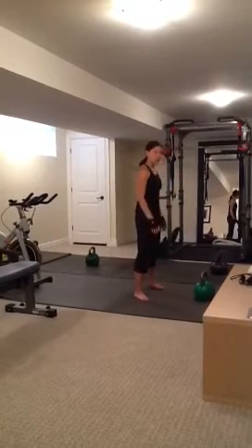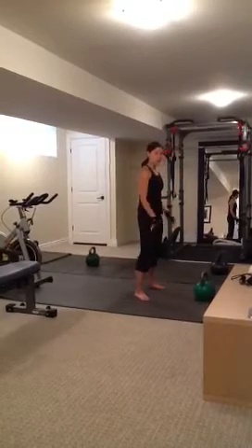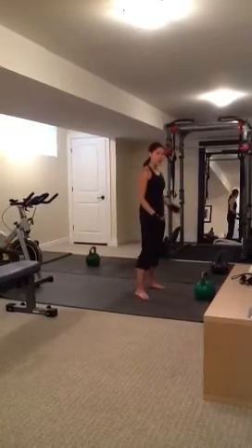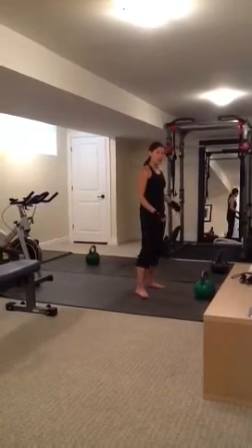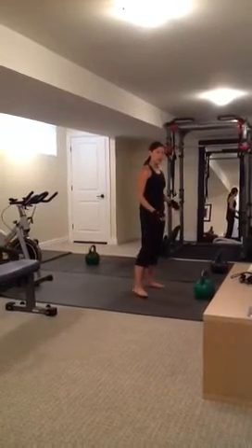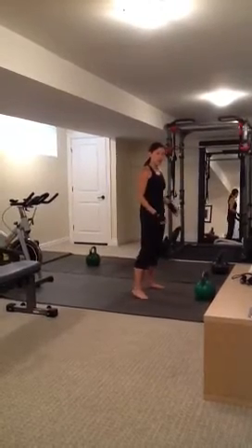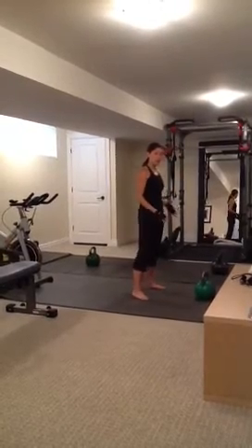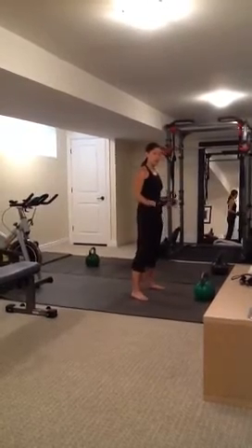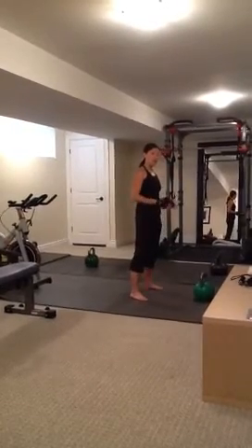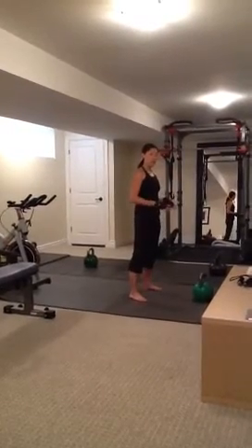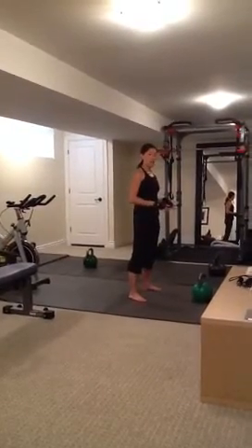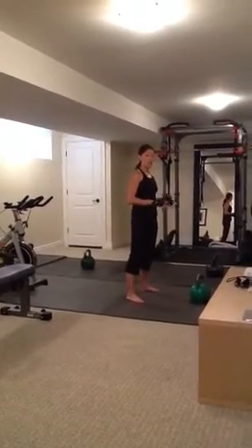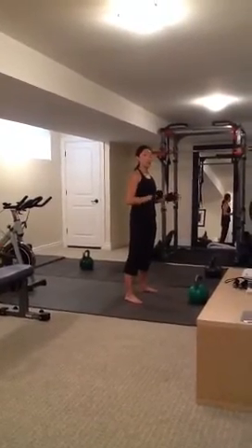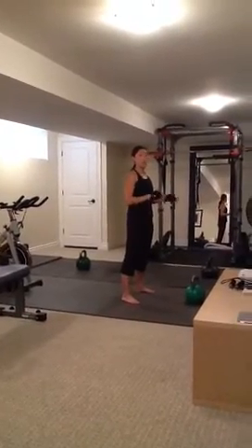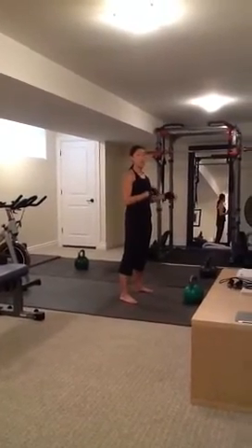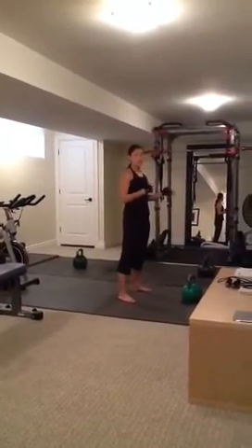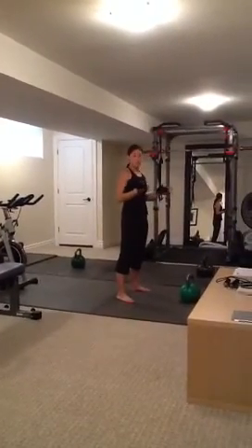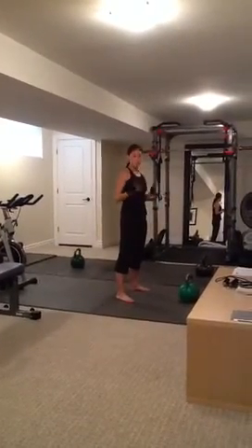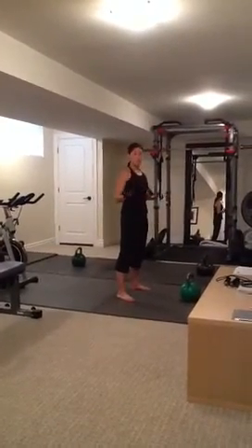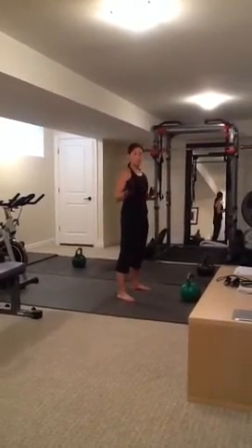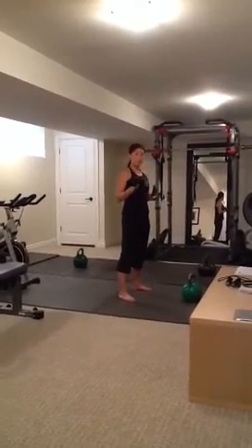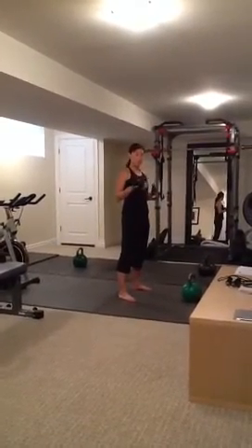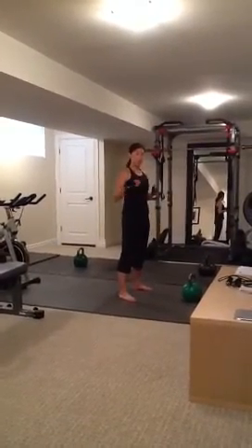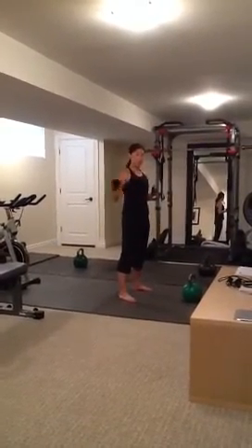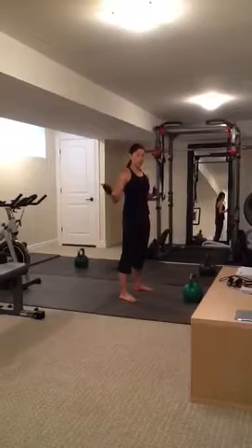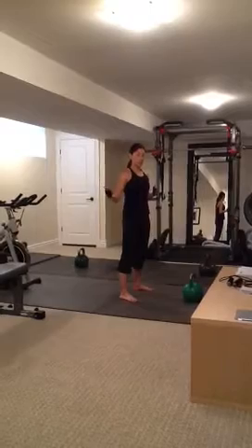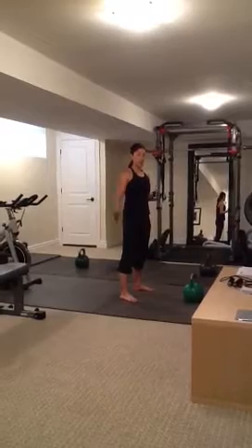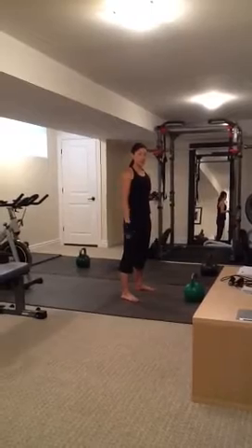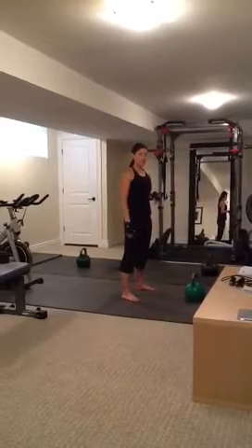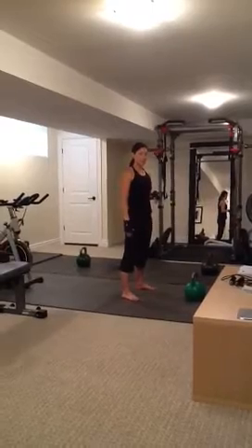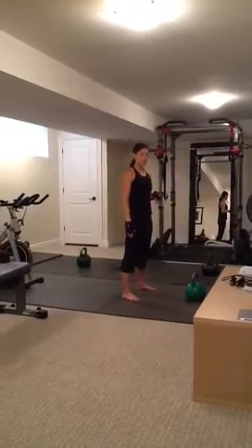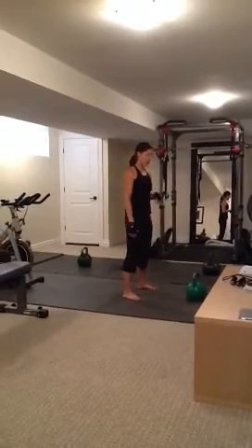I'm just going to demonstrate ten reps, but you would do ten, nine, eight, seven, until you reach one.